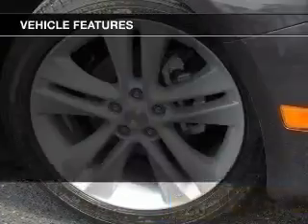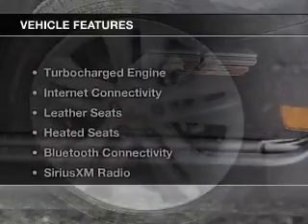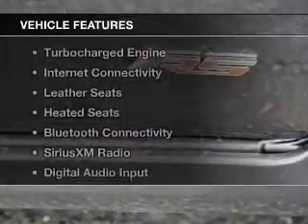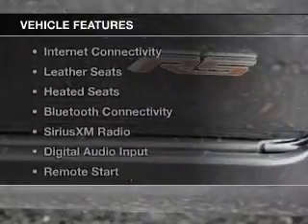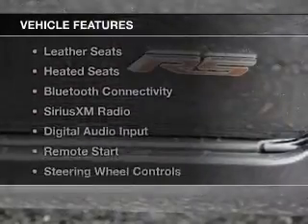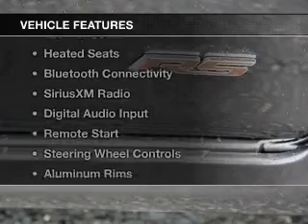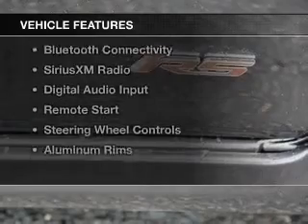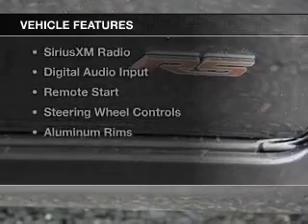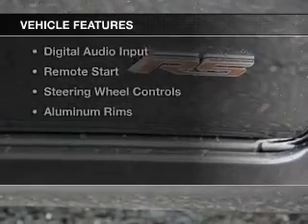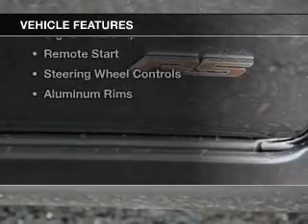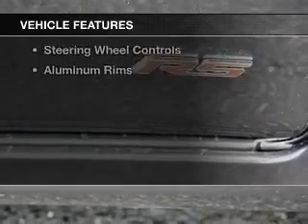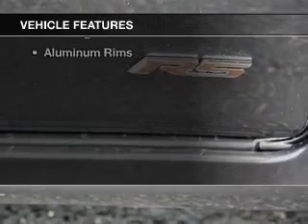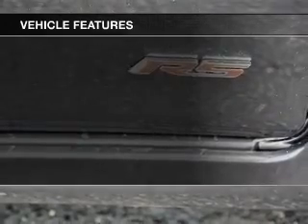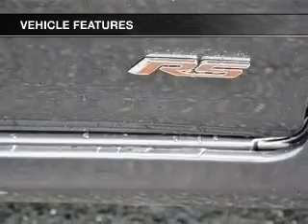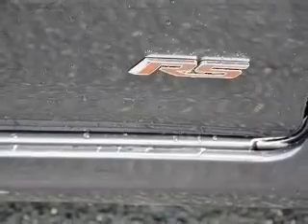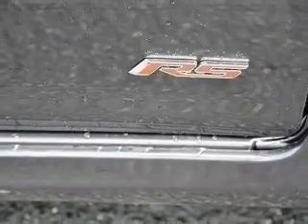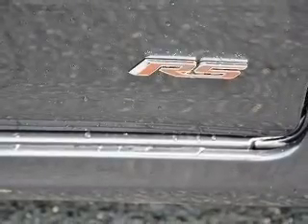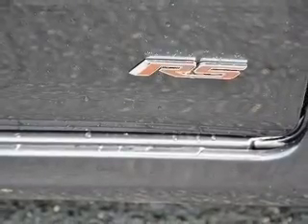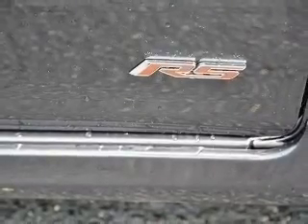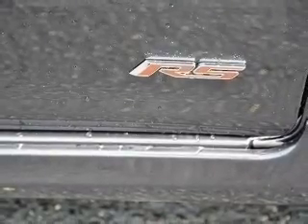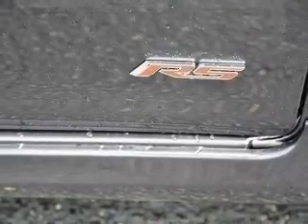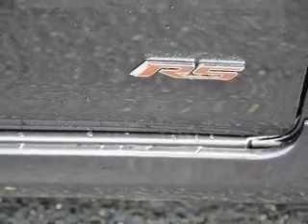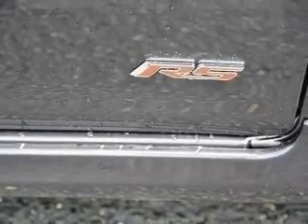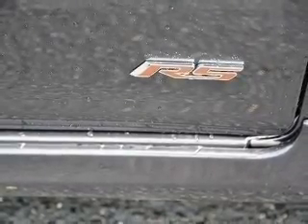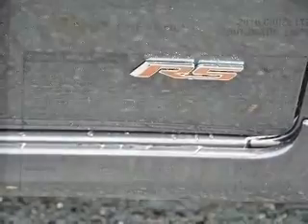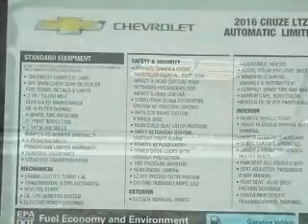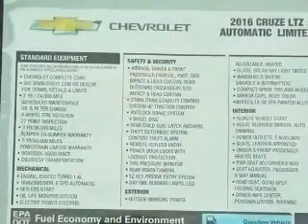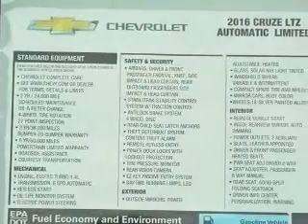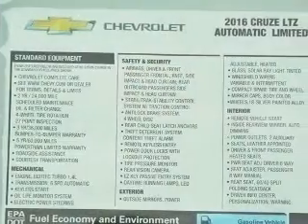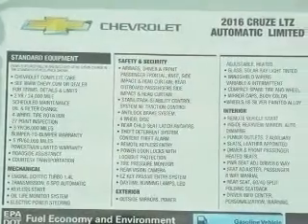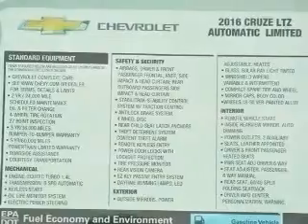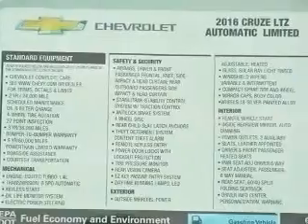The features include a turbocharger, internet connectivity, leather seats, heated seats, and Bluetooth connectivity.